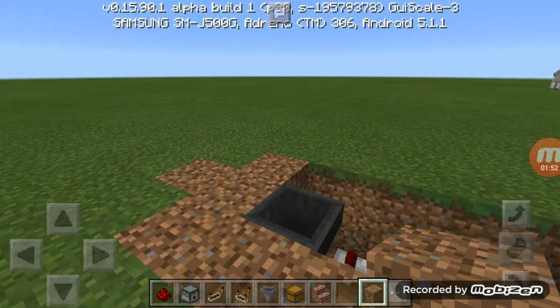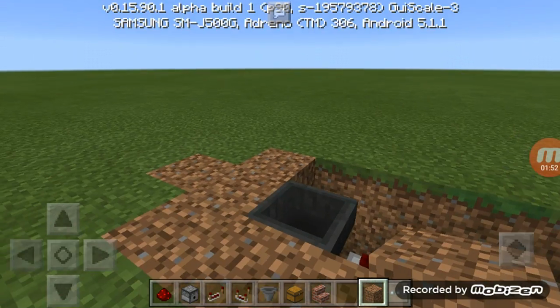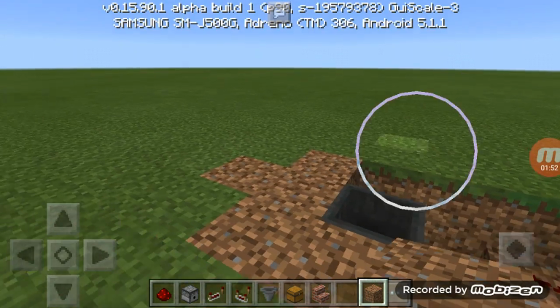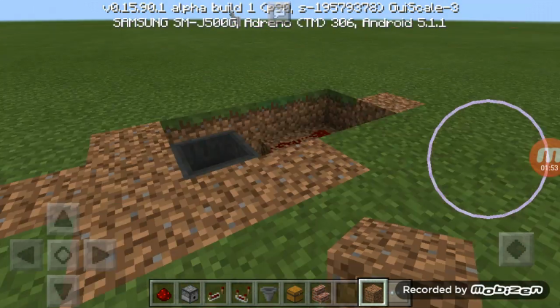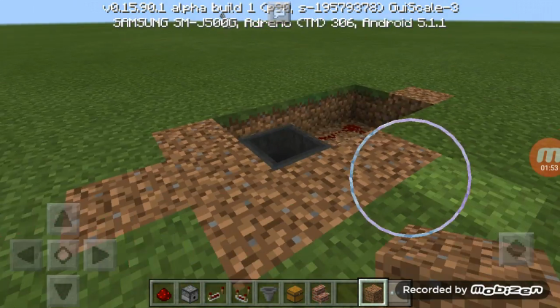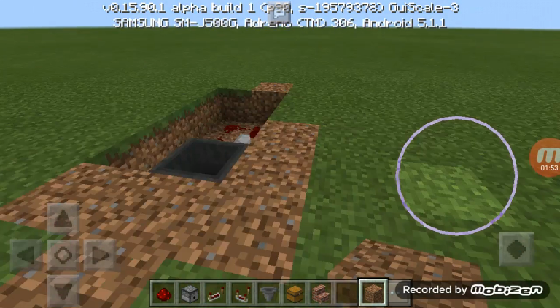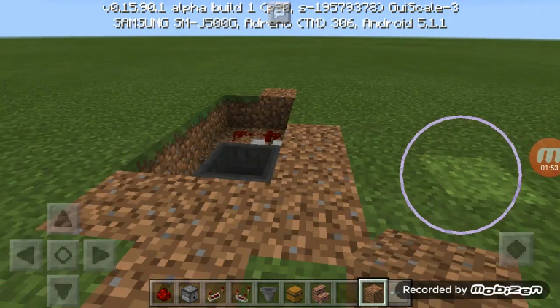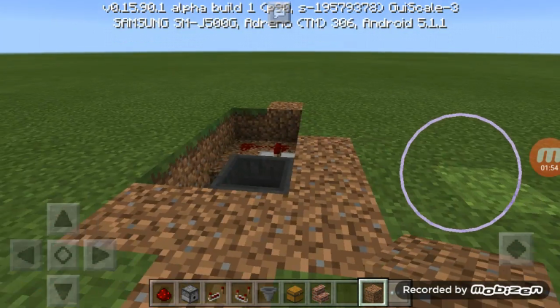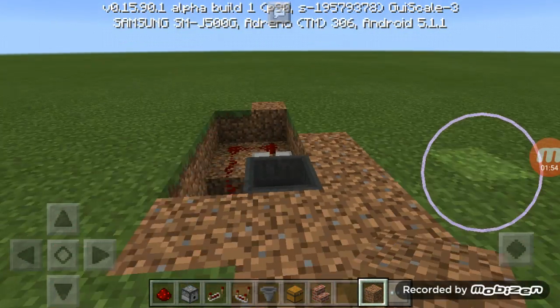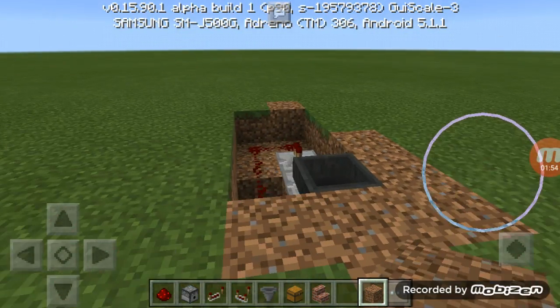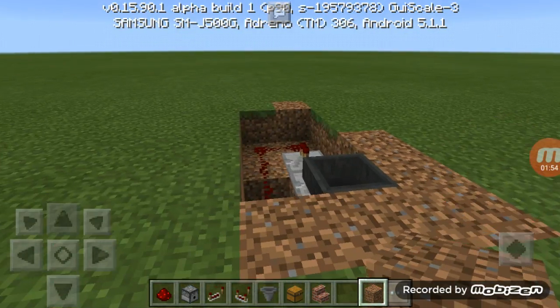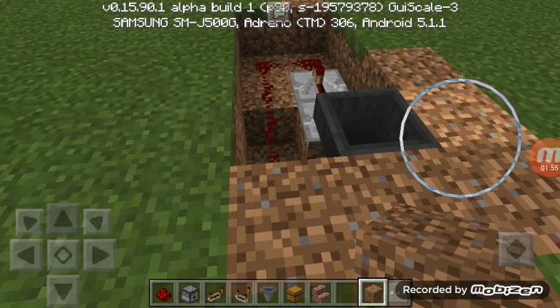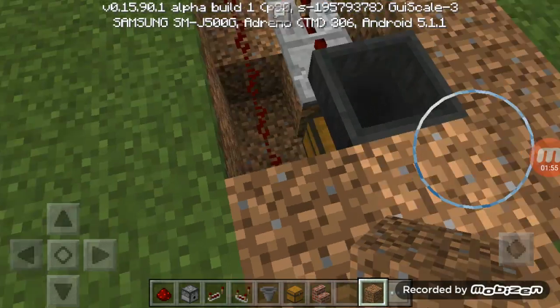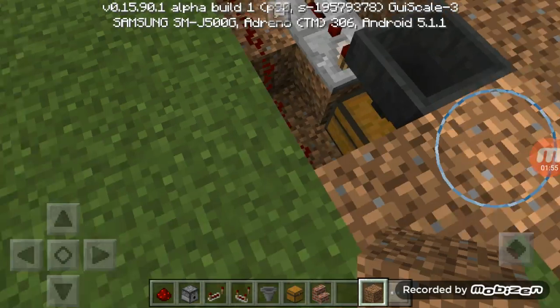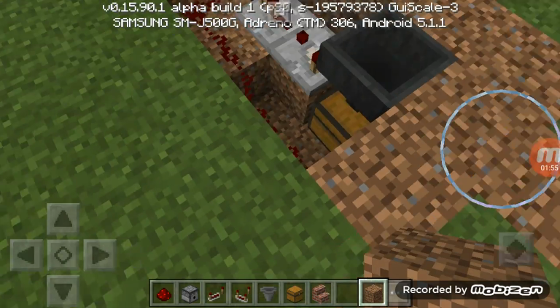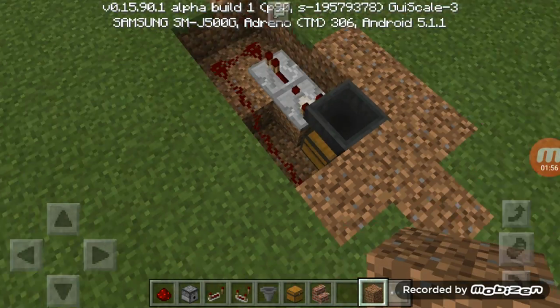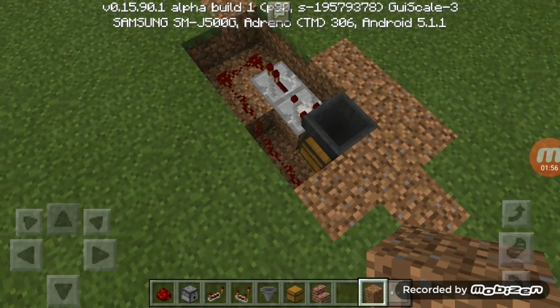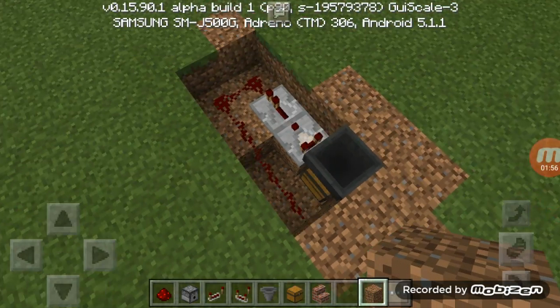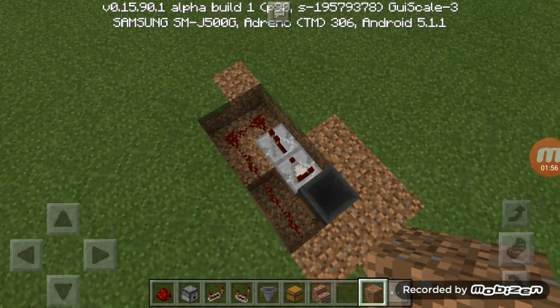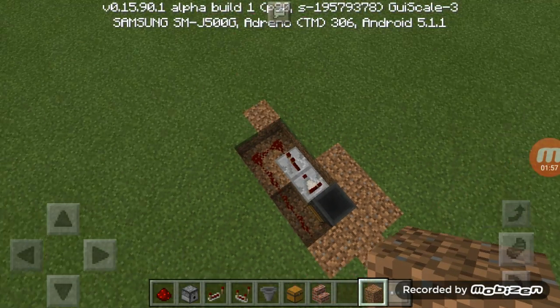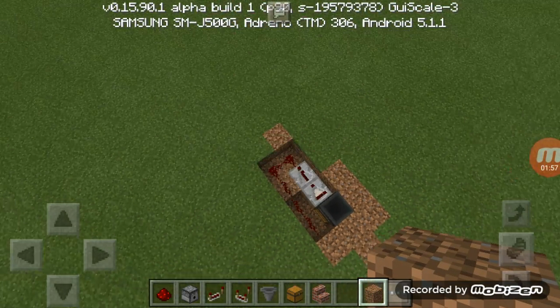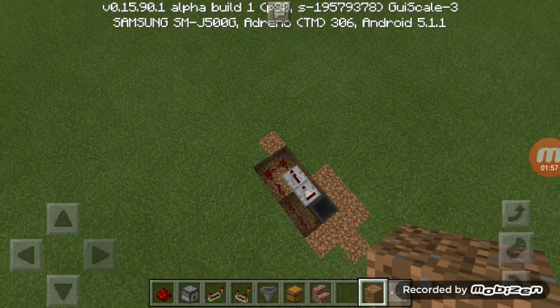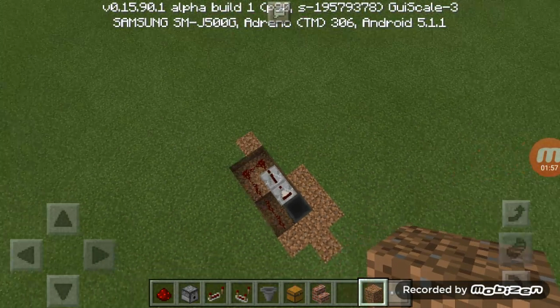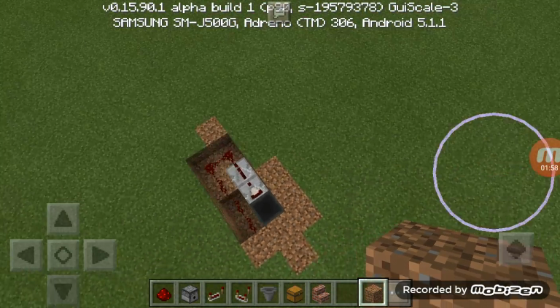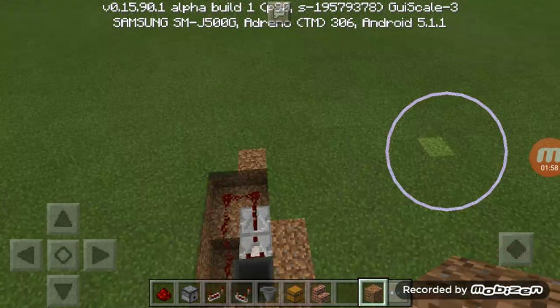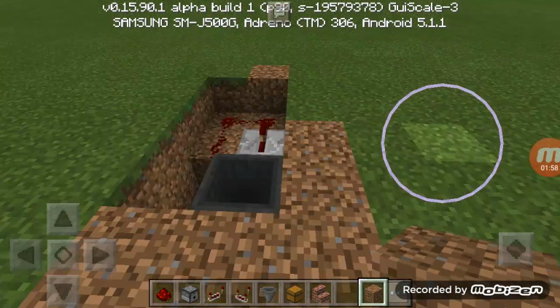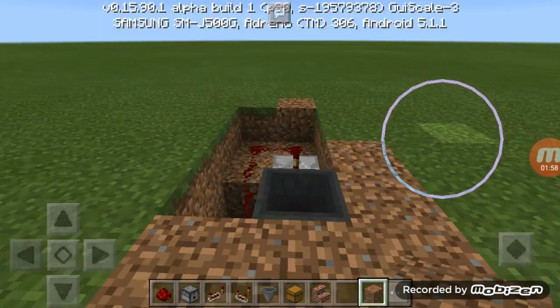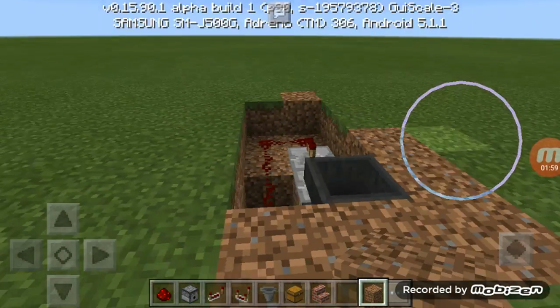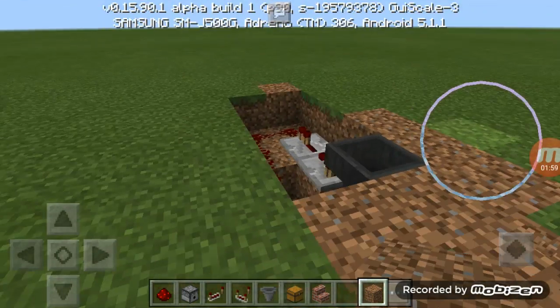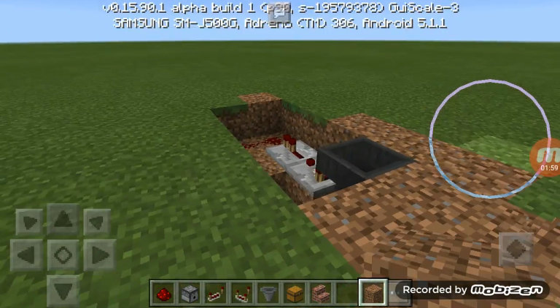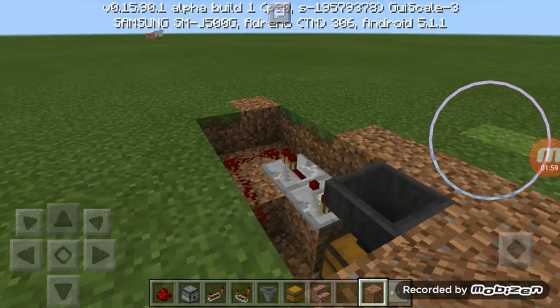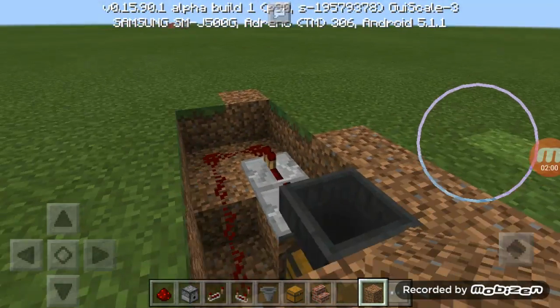I will put 64 cobblestone wall, okay, and then I need to cover it up. You can make any kind of design you want.